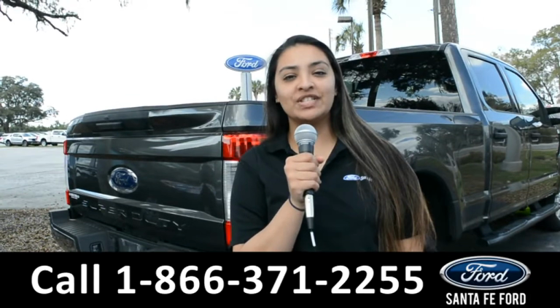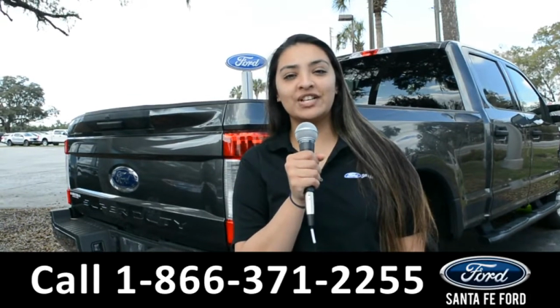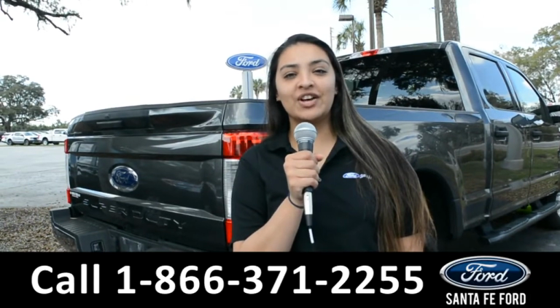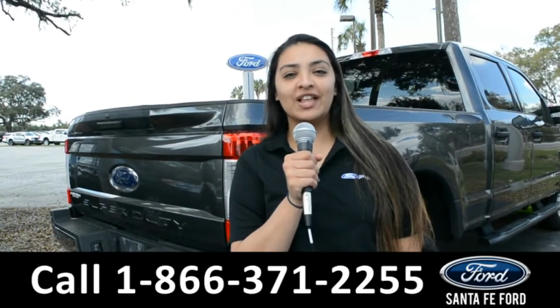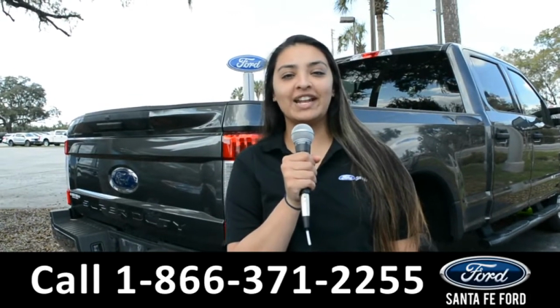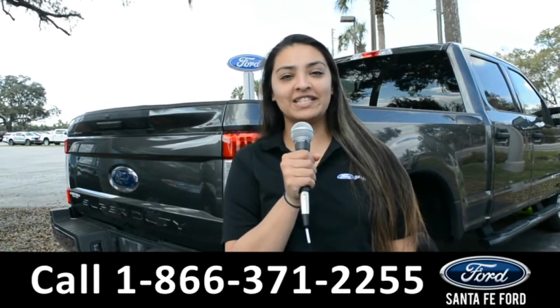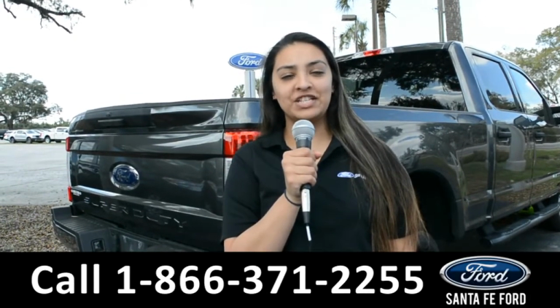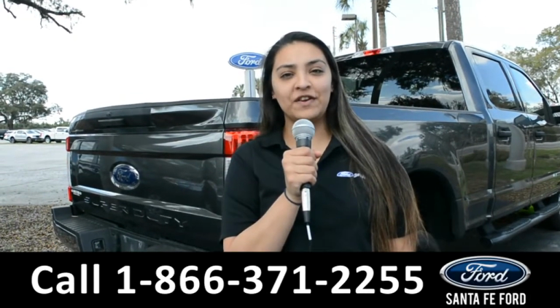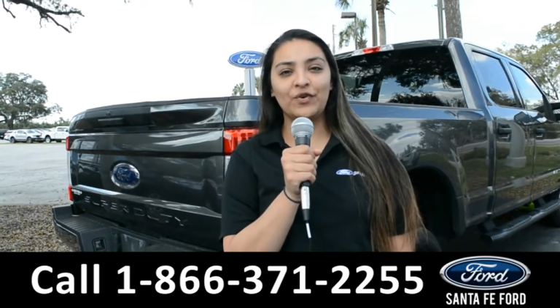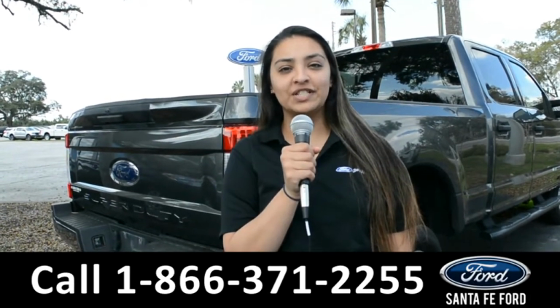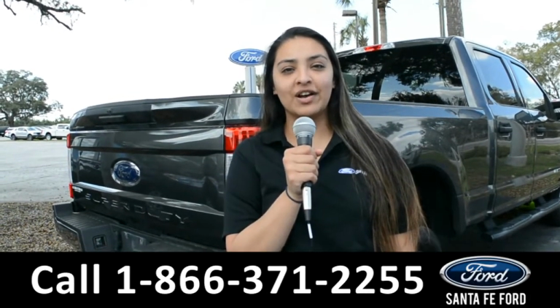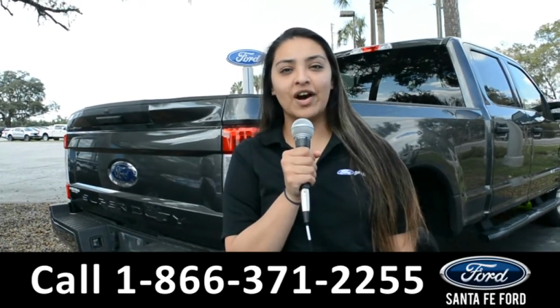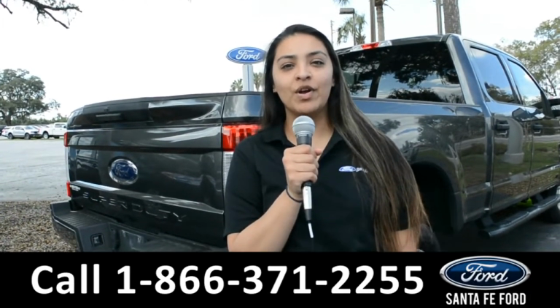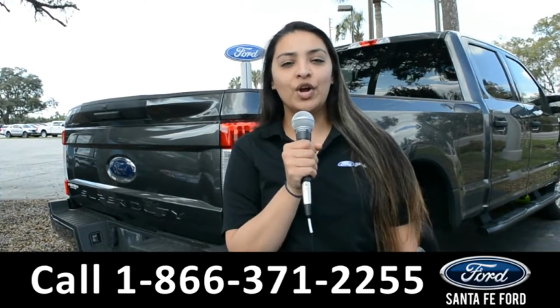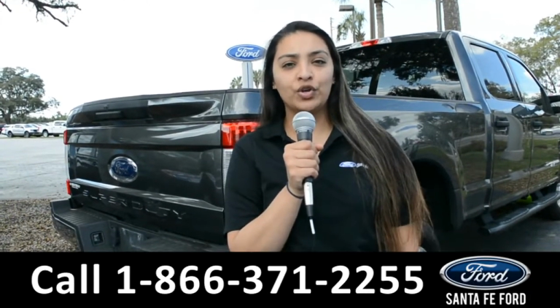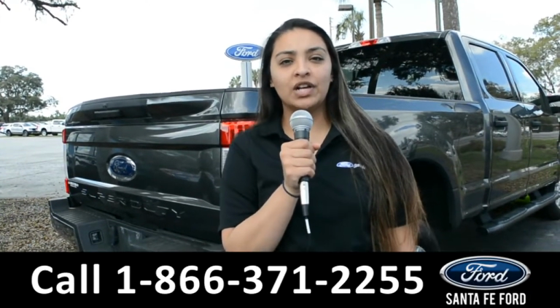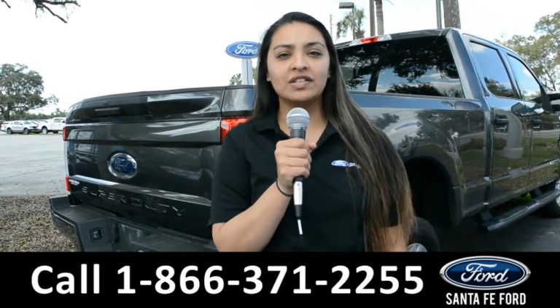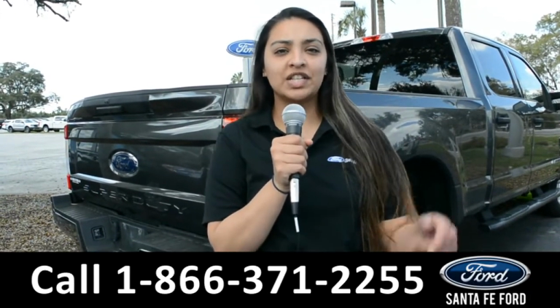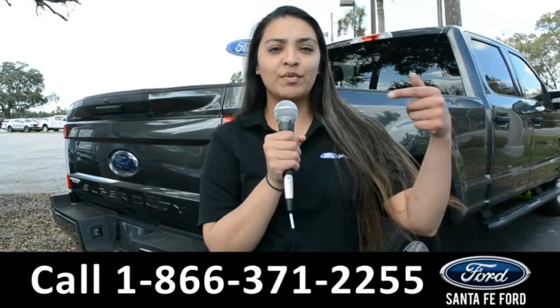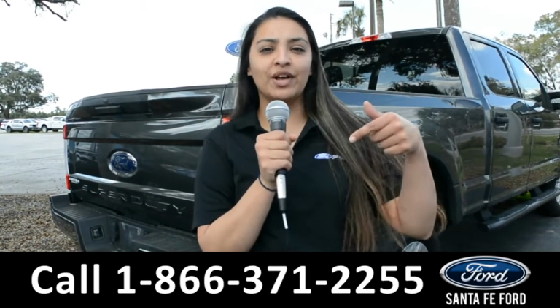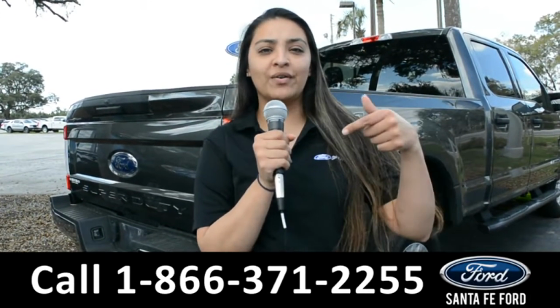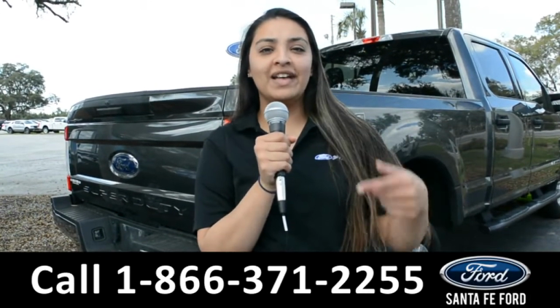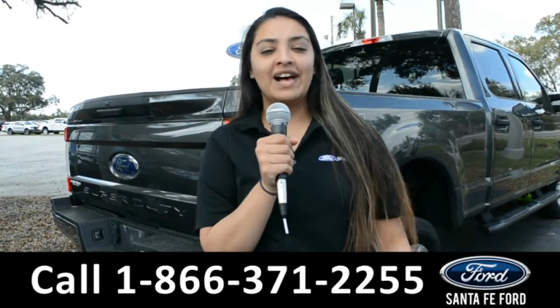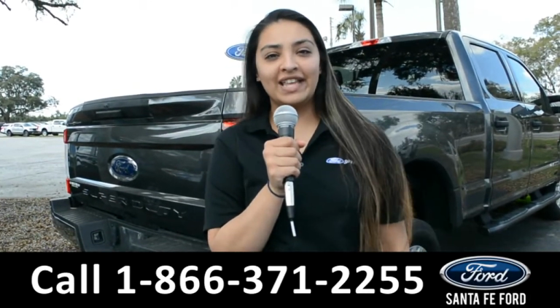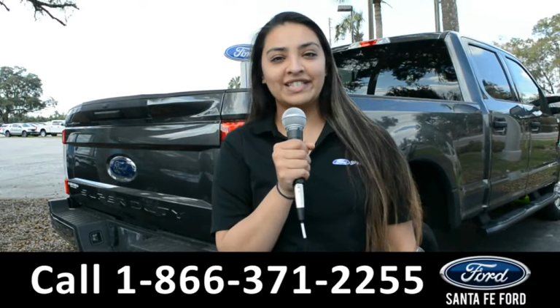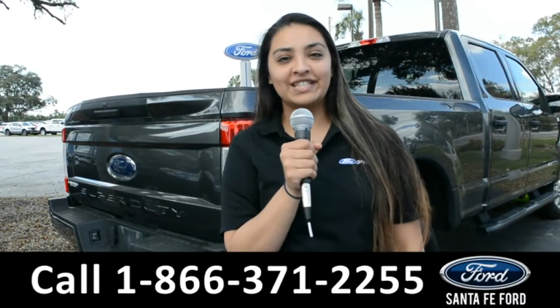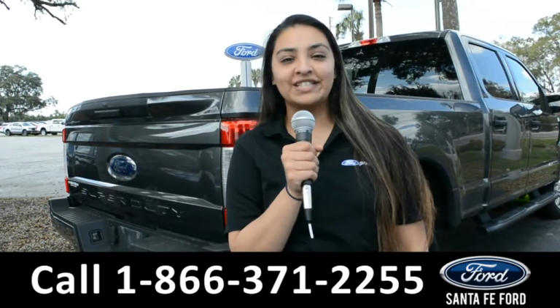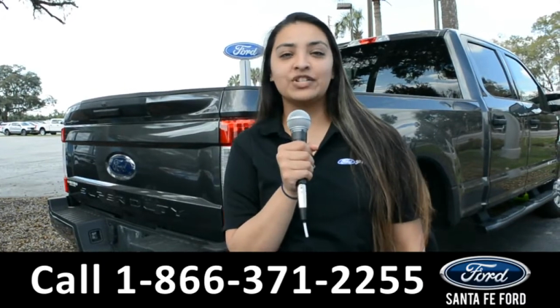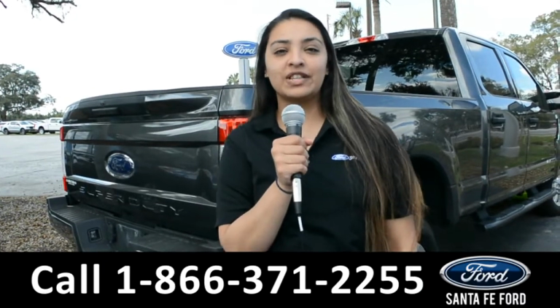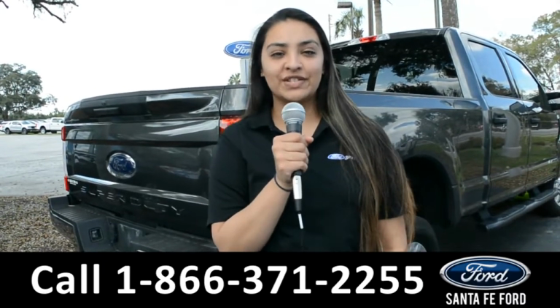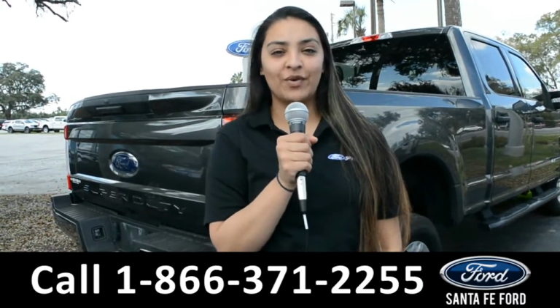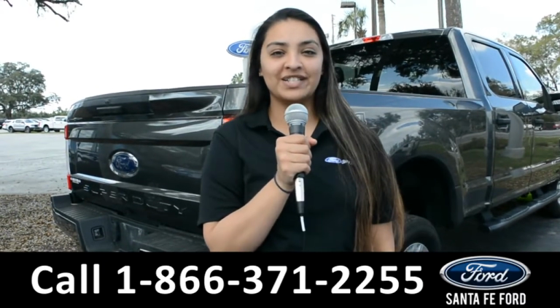For more information about this vehicle, you can visit us online at santafe4.com, or you can call us at the number below. Again, this is Cassandra — thanks for watching.